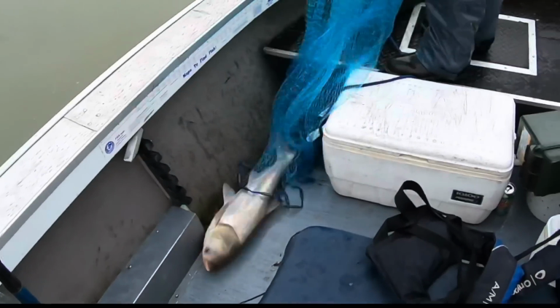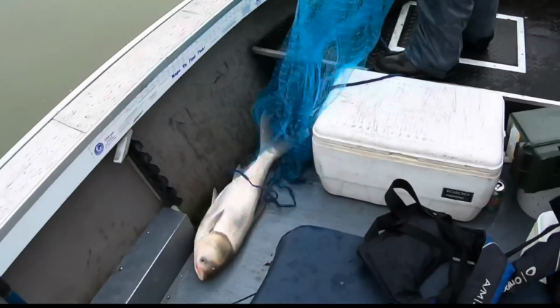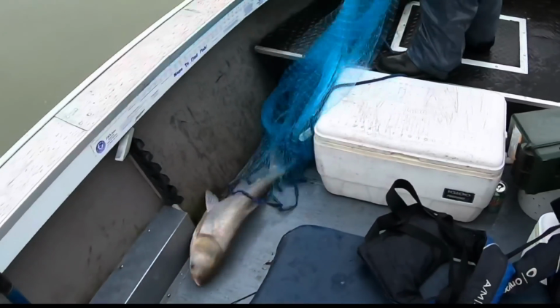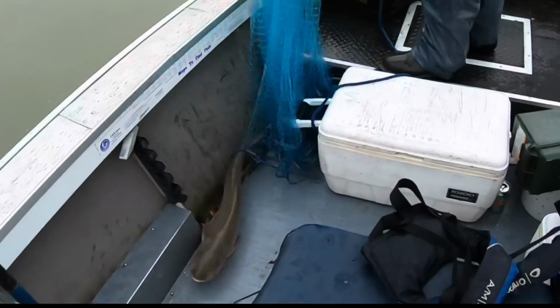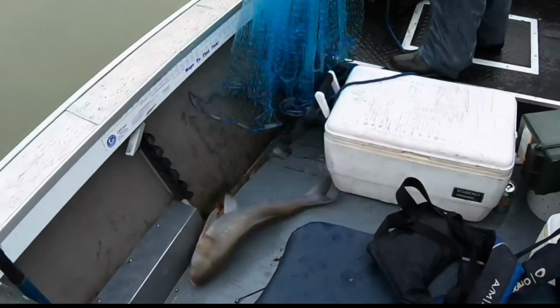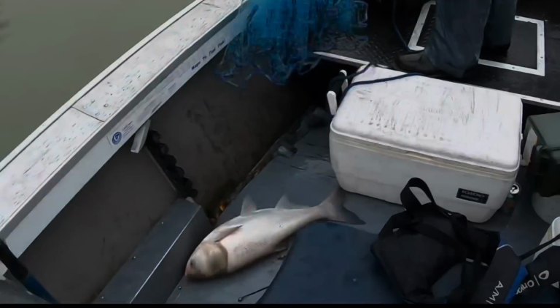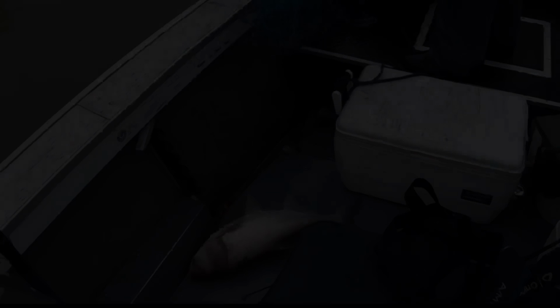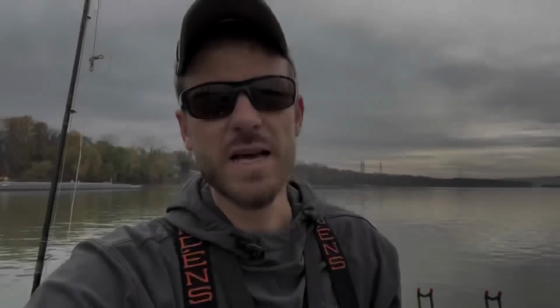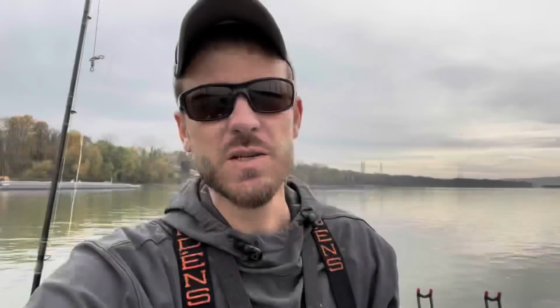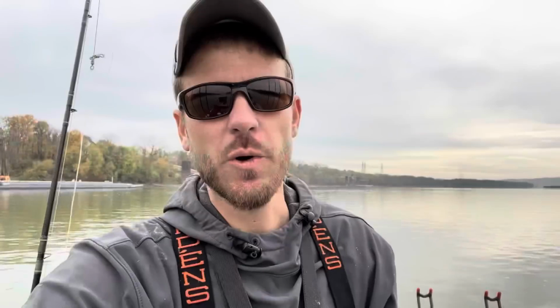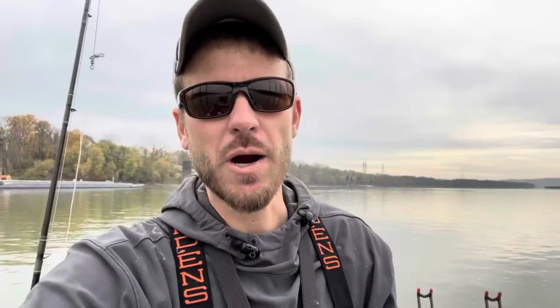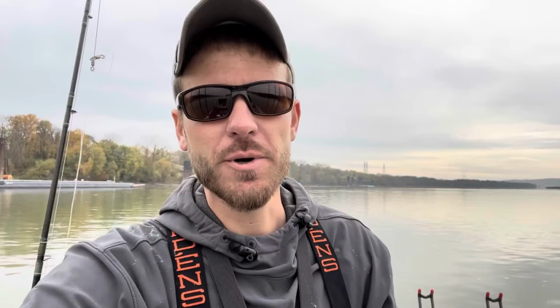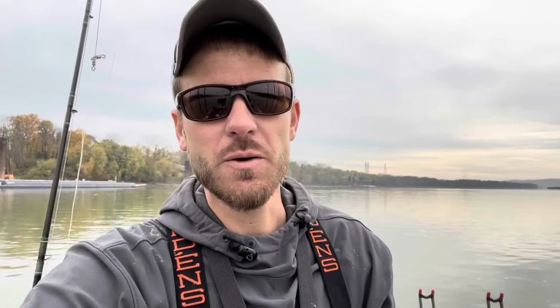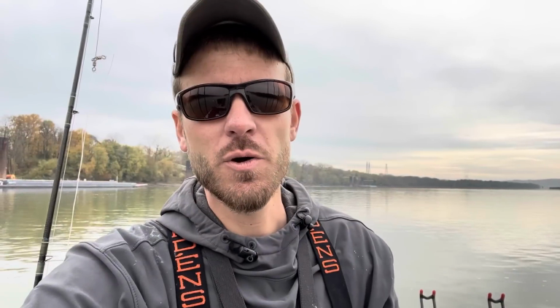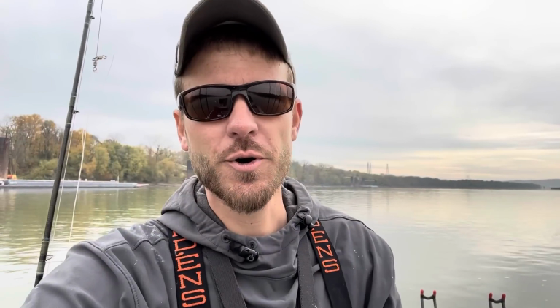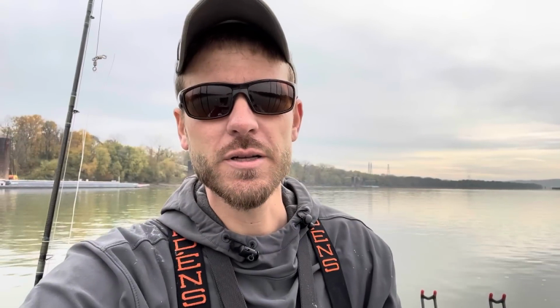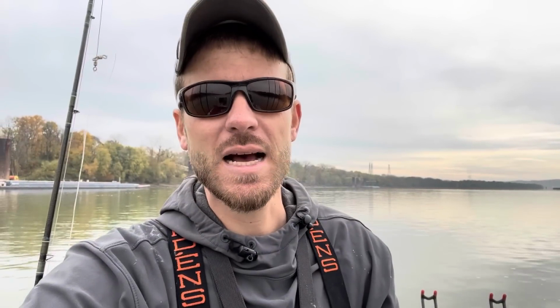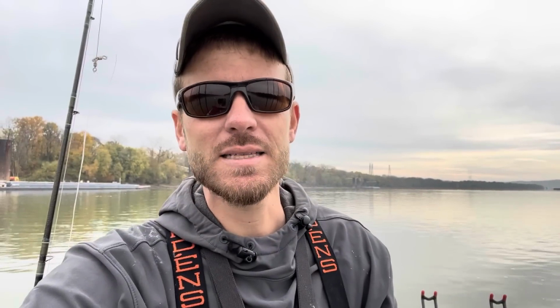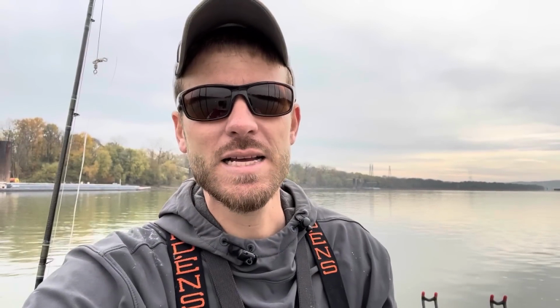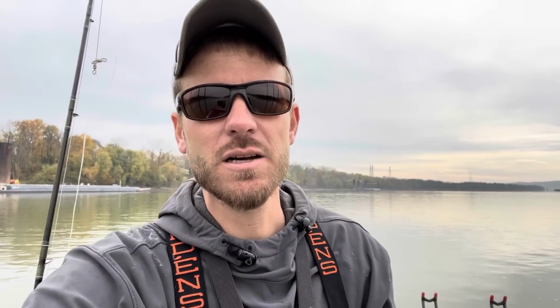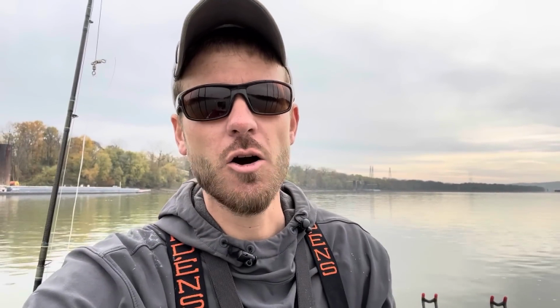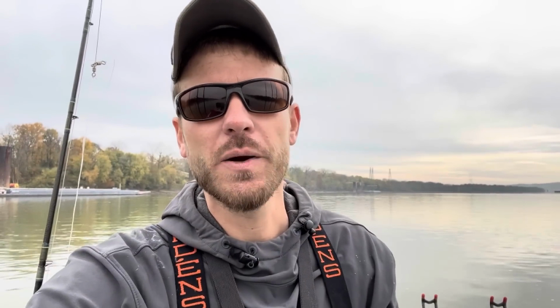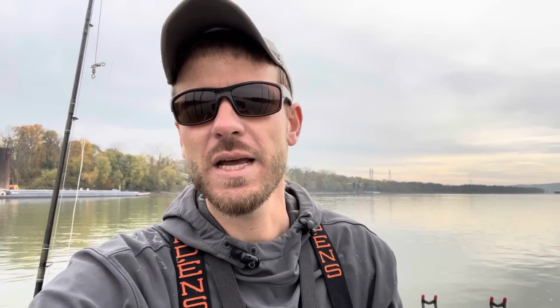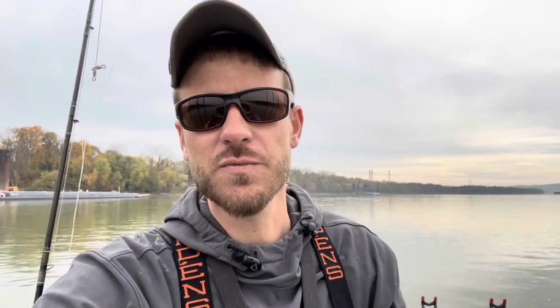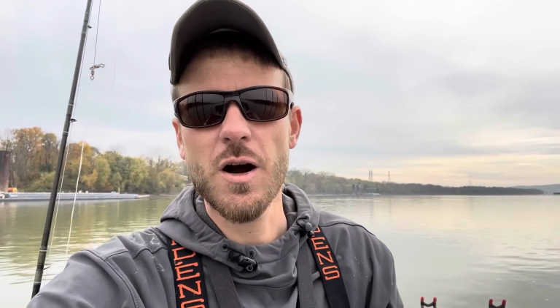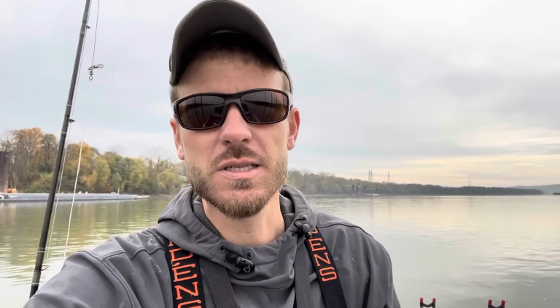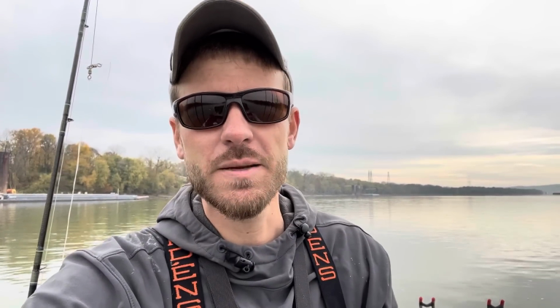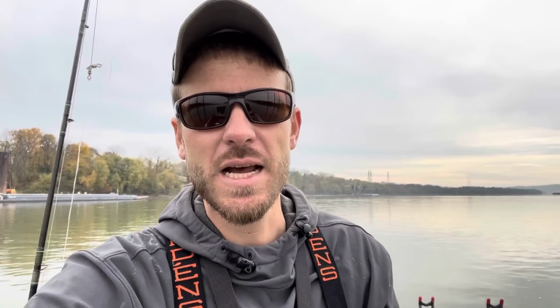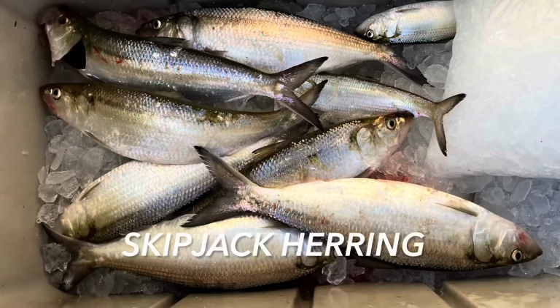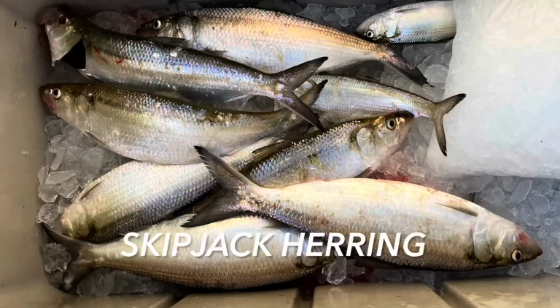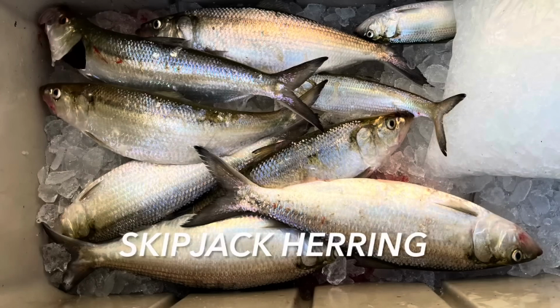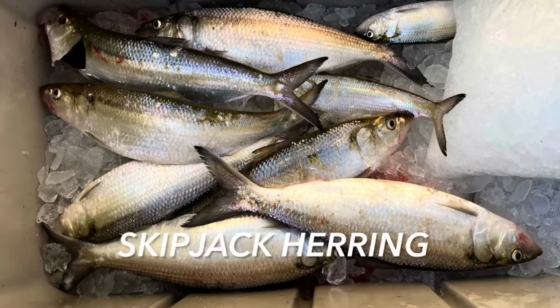Bait was pretty tough to catch but we were able to get one pretty good size Asian carp, and we also brought some frozen skipjack with us.